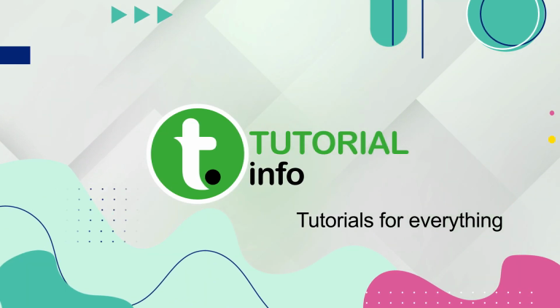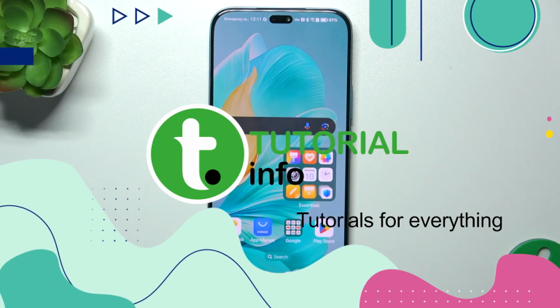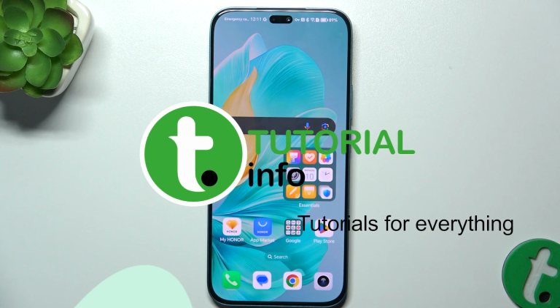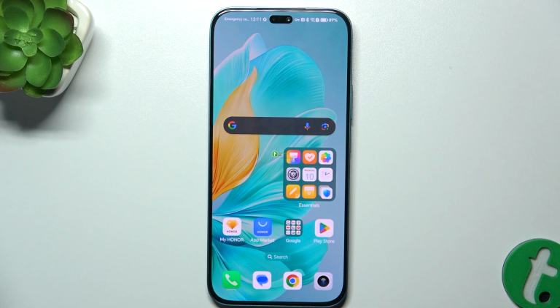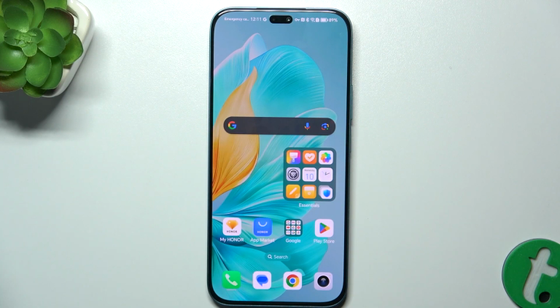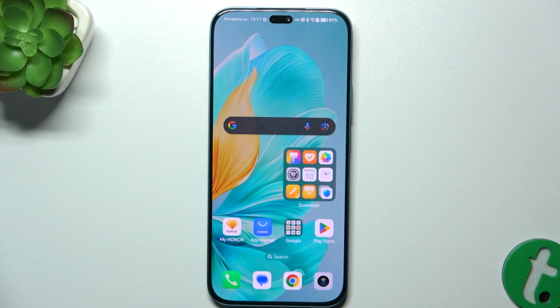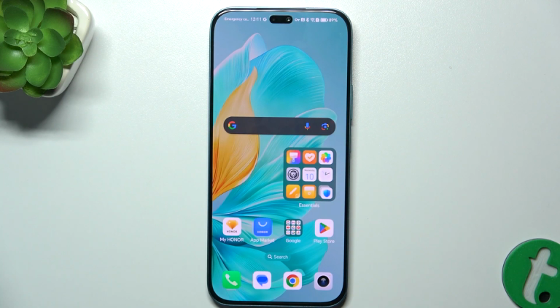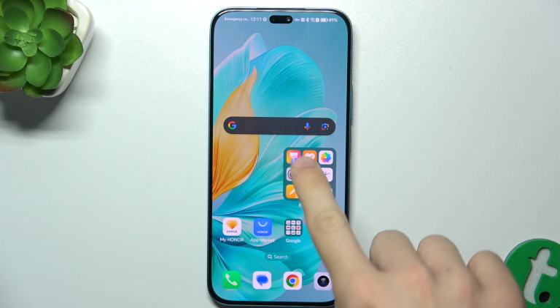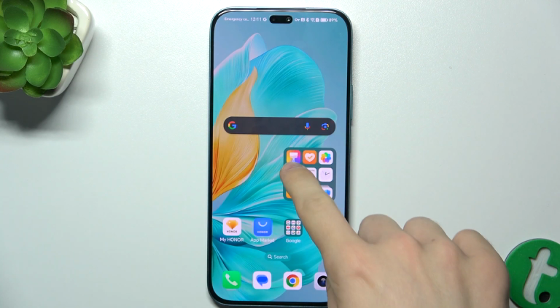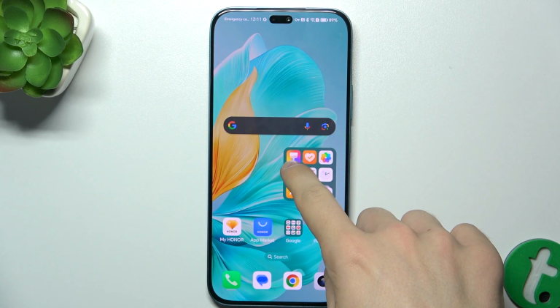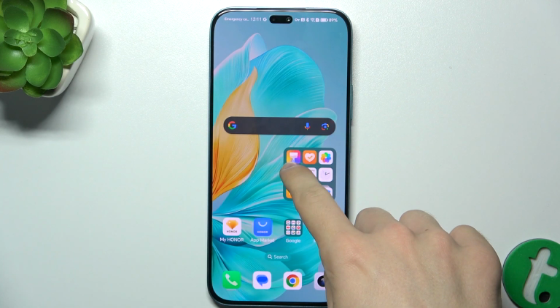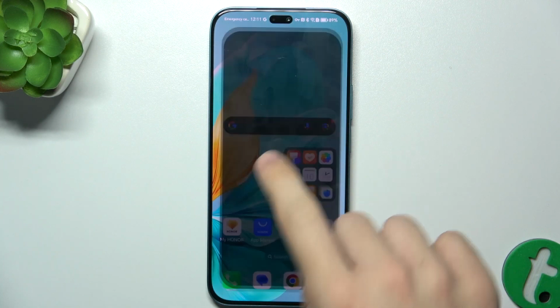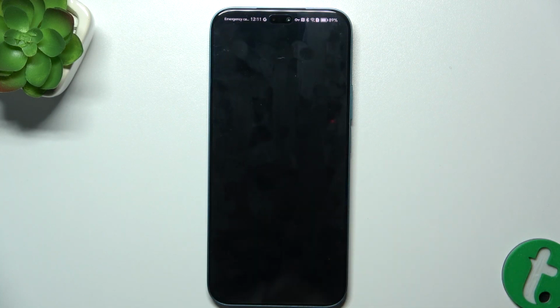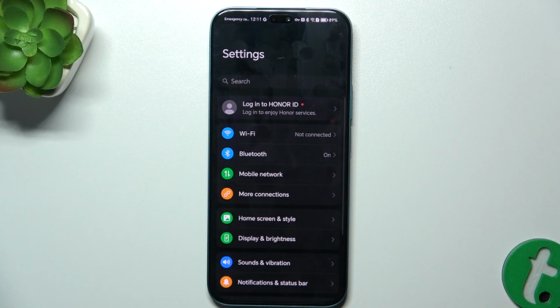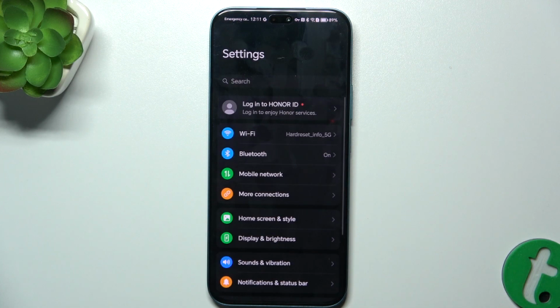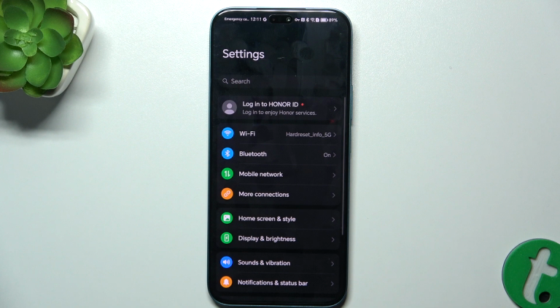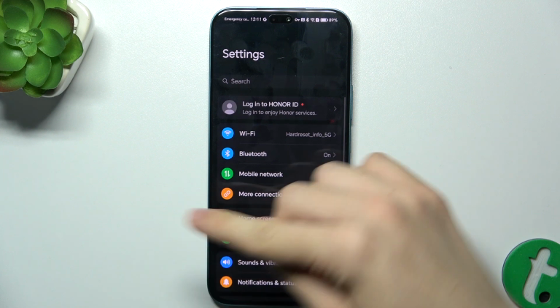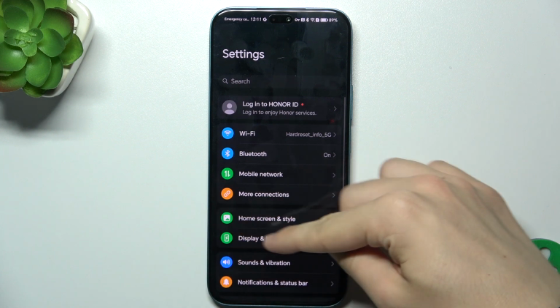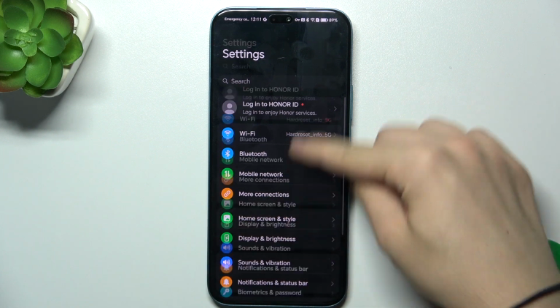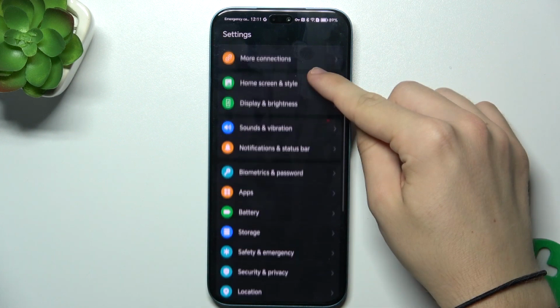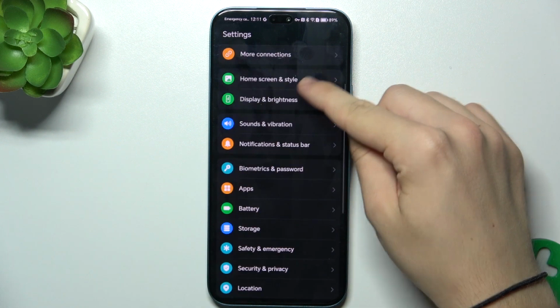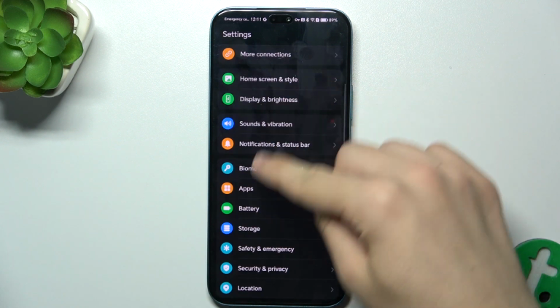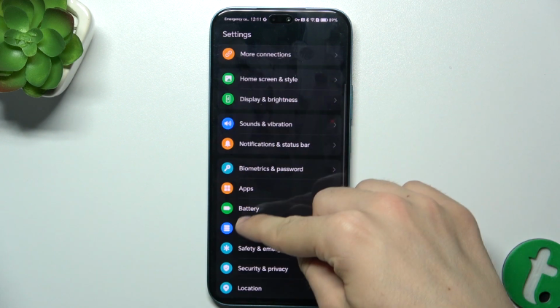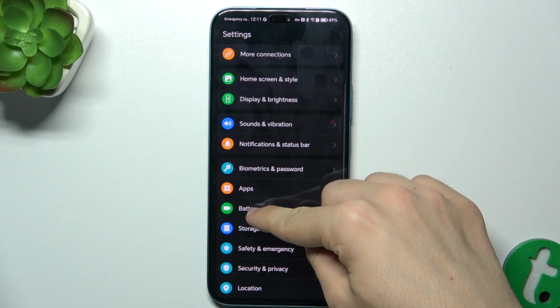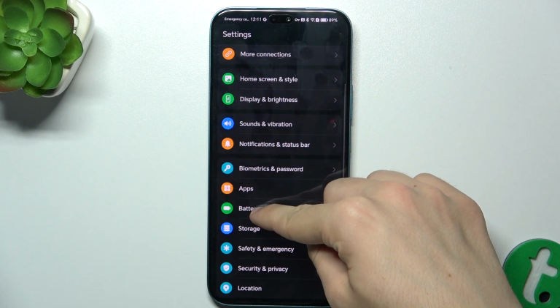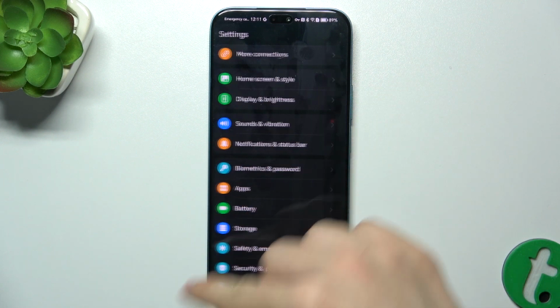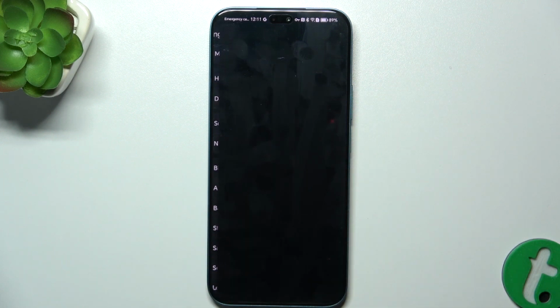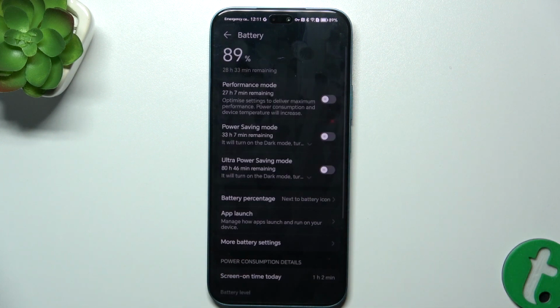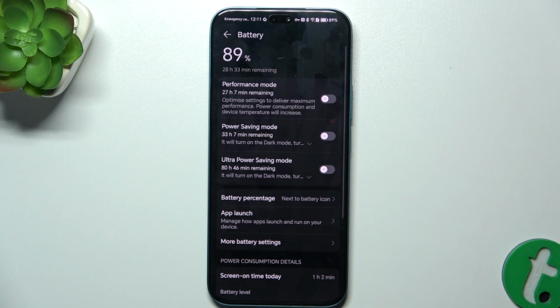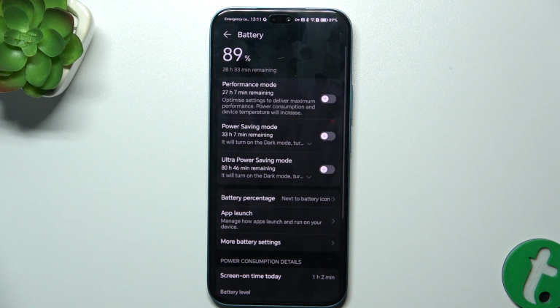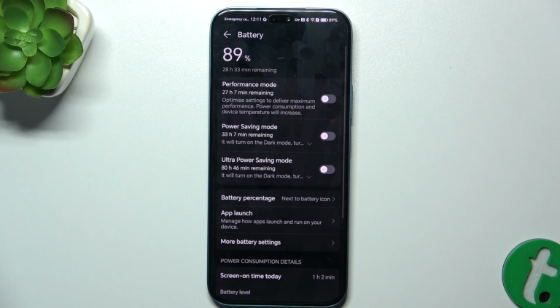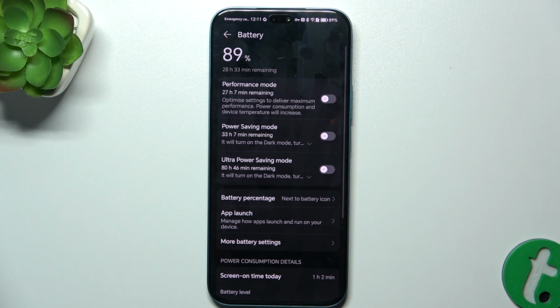First, go to Settings. Then go down to Battery. In Battery, you can either enable one of these power saving modes.